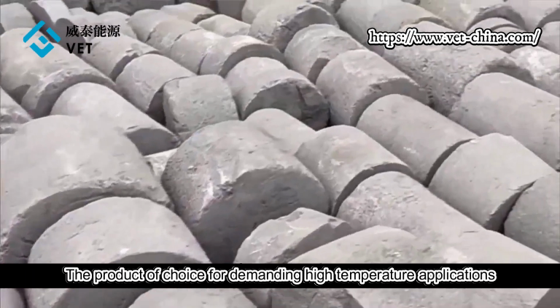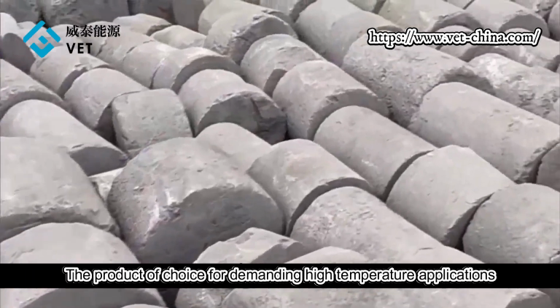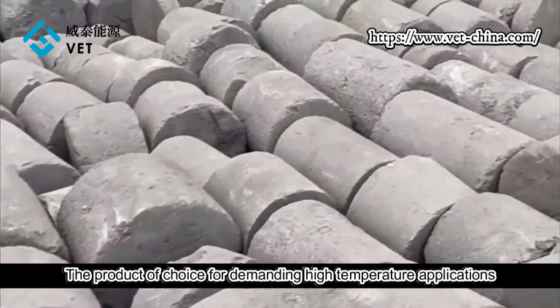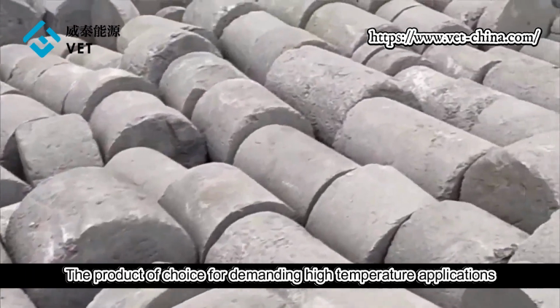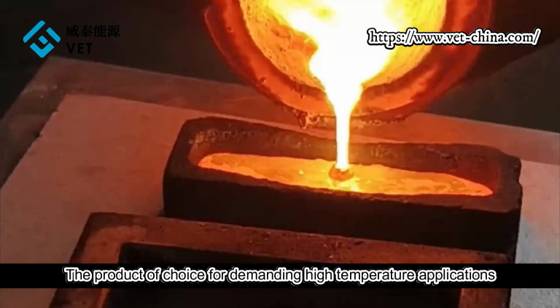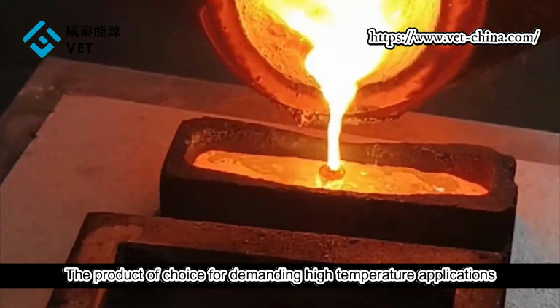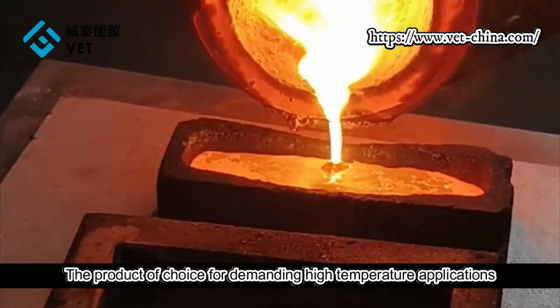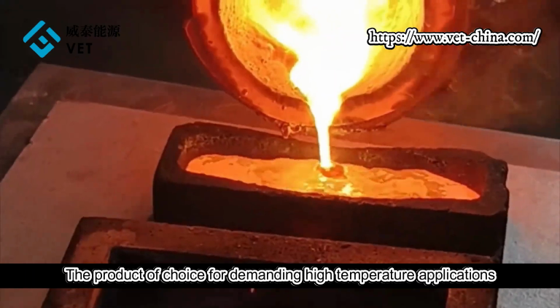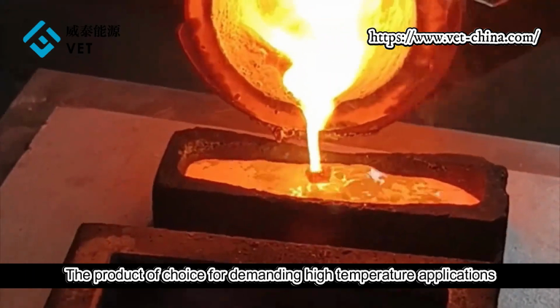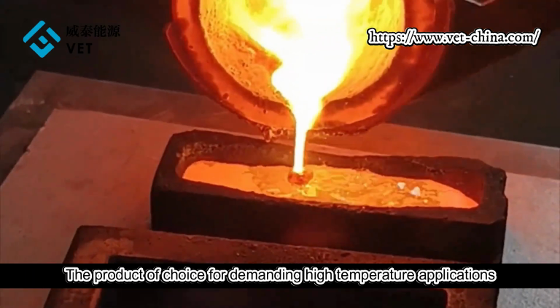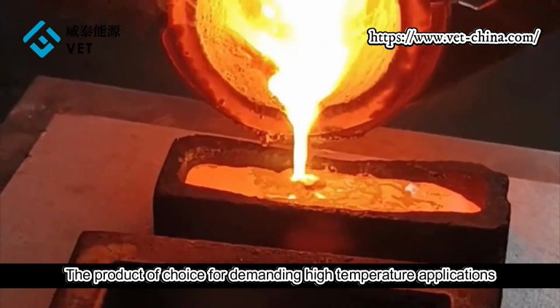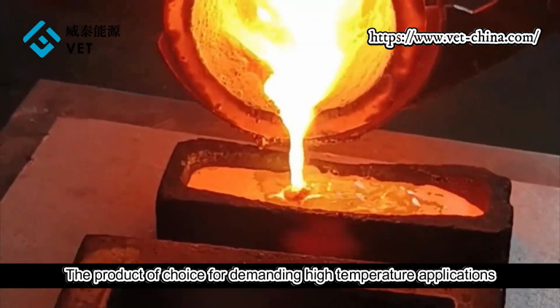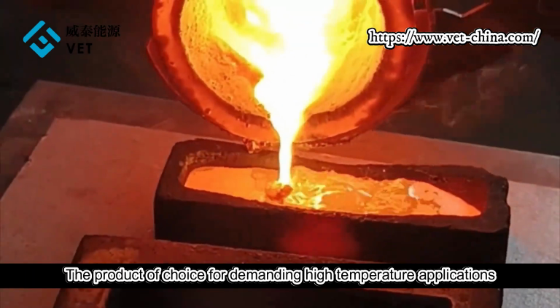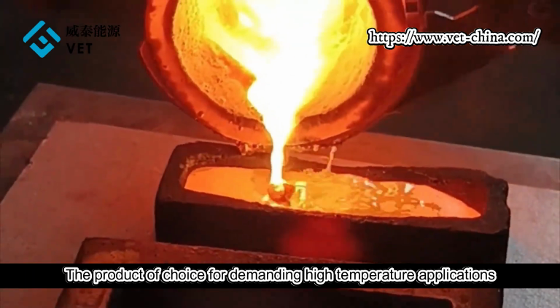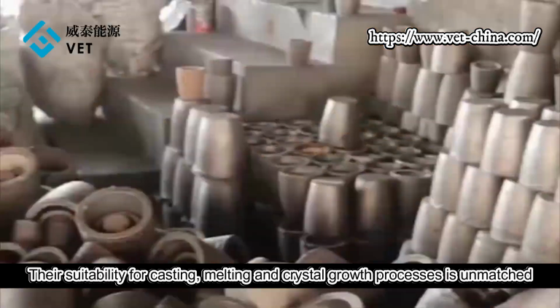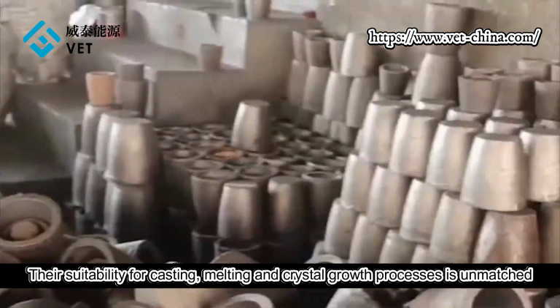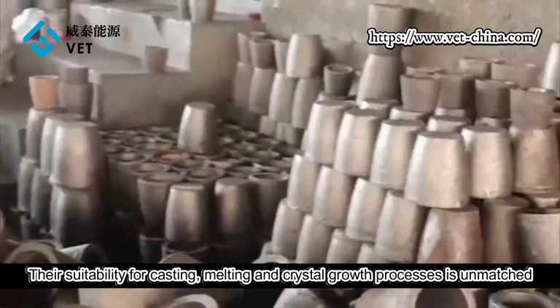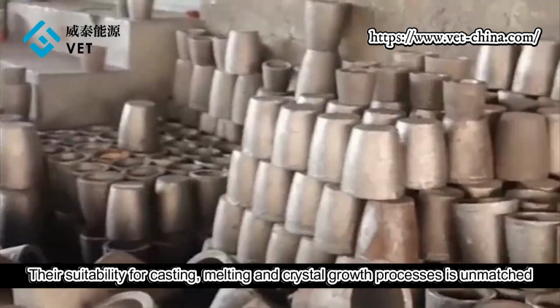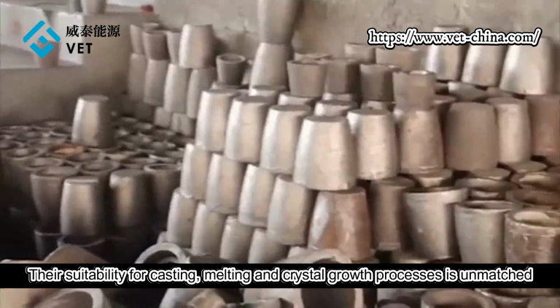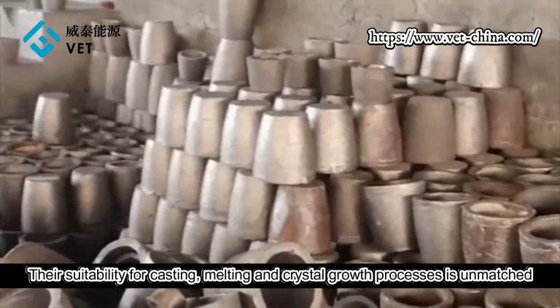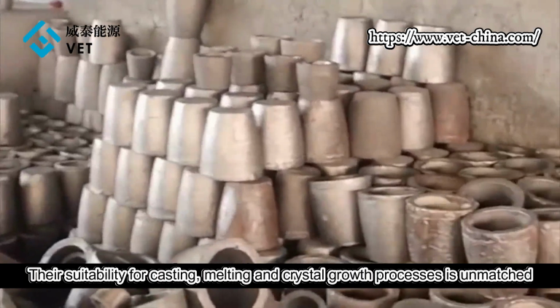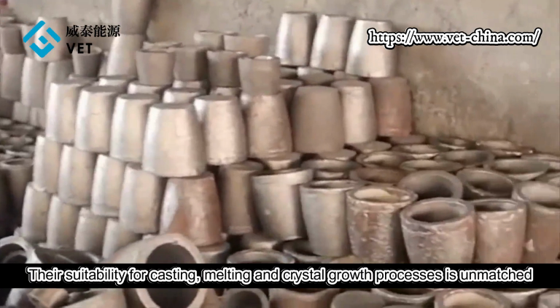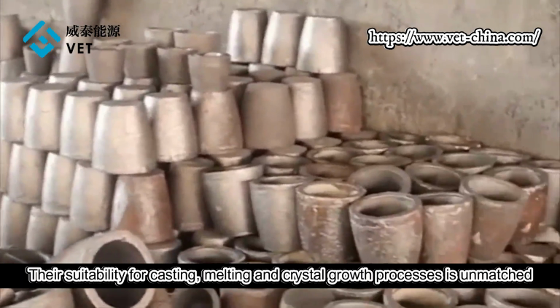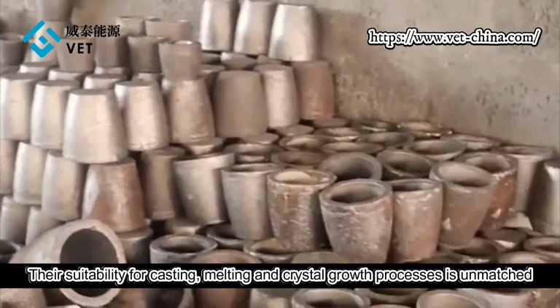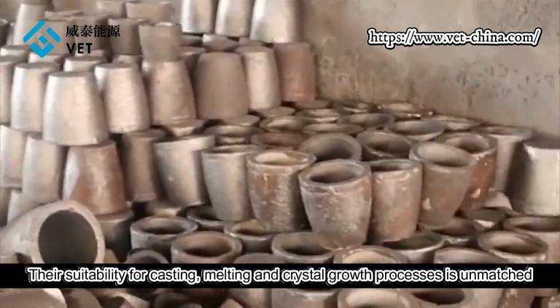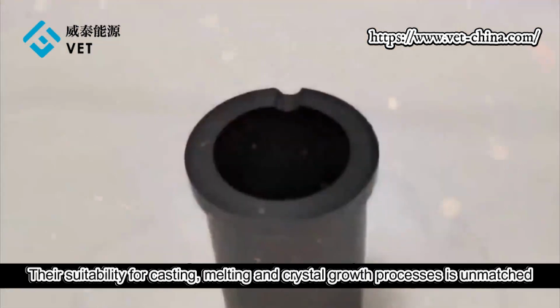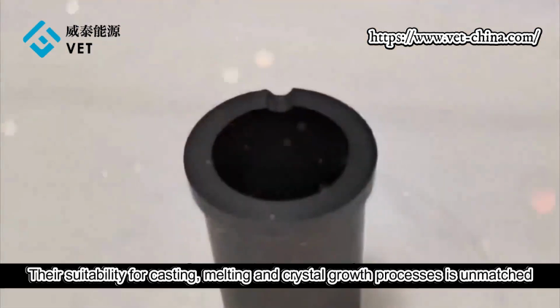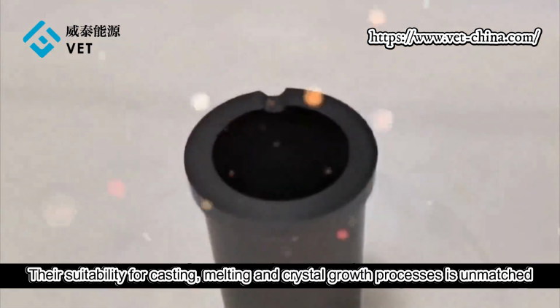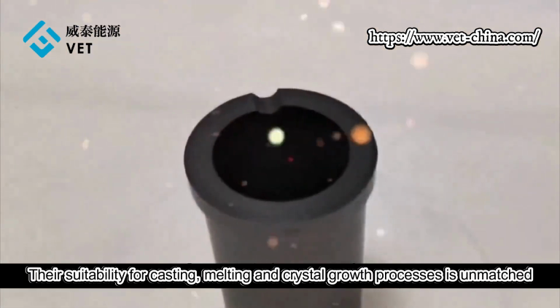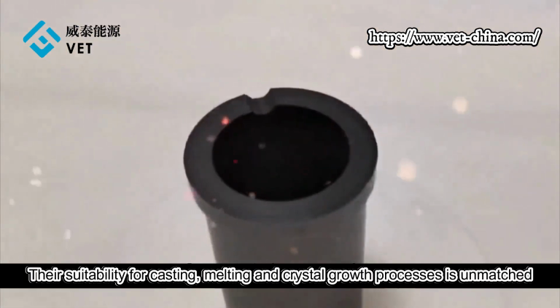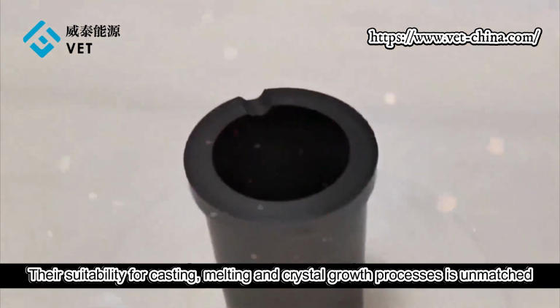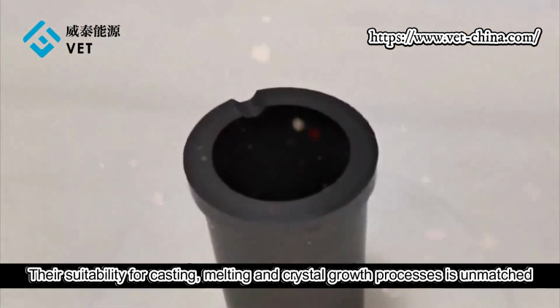Silicon carbide ceramic crucibles are the product of choice for demanding high-temperature applications. Their suitability for casting, melting, and crystal growth processes is unmatched.